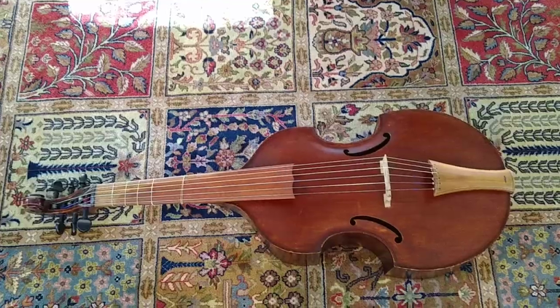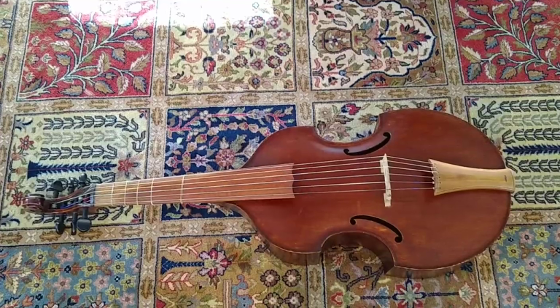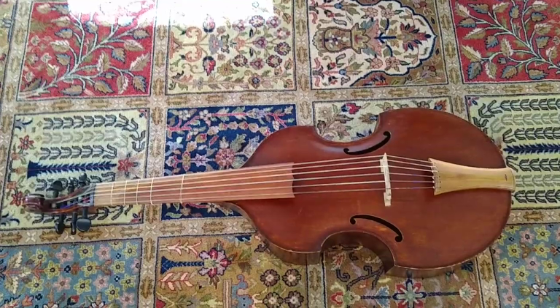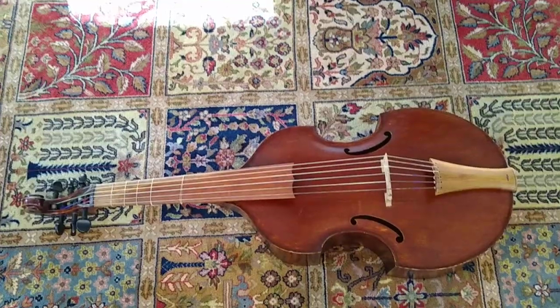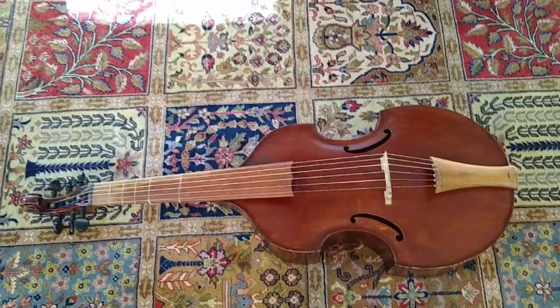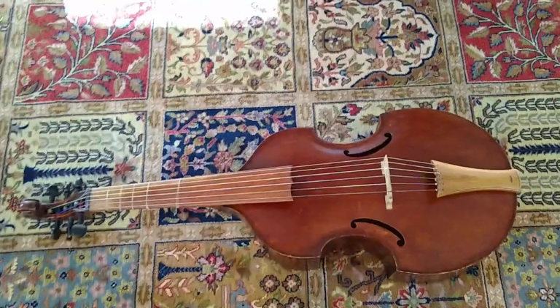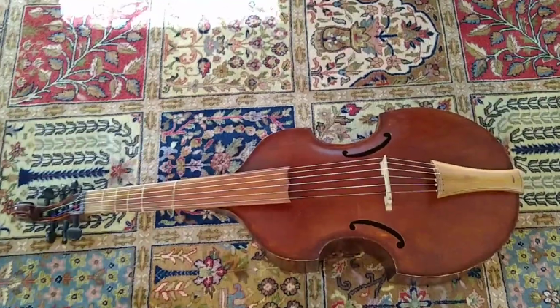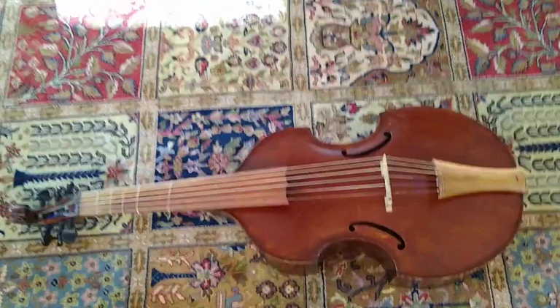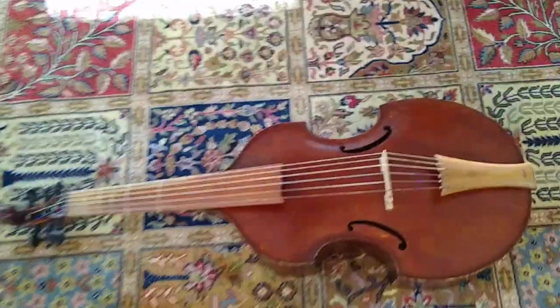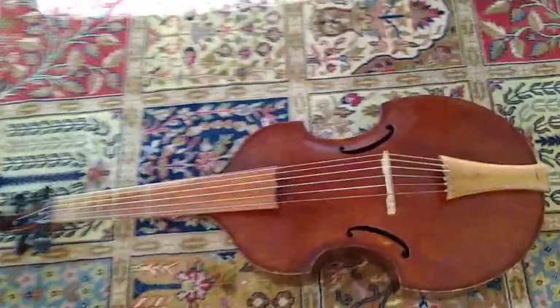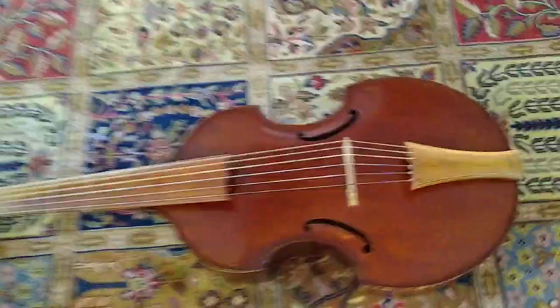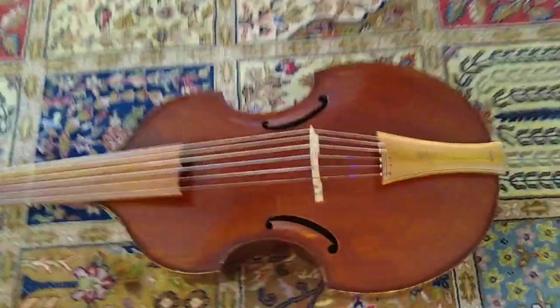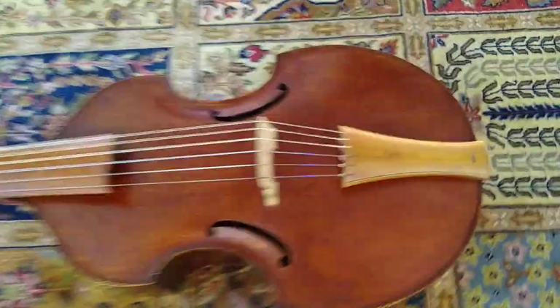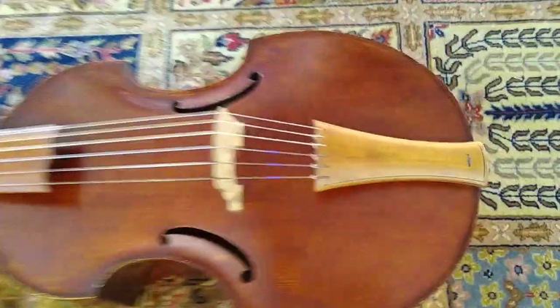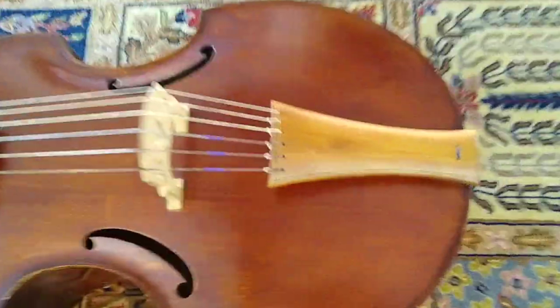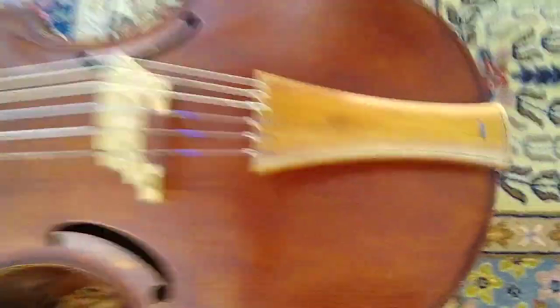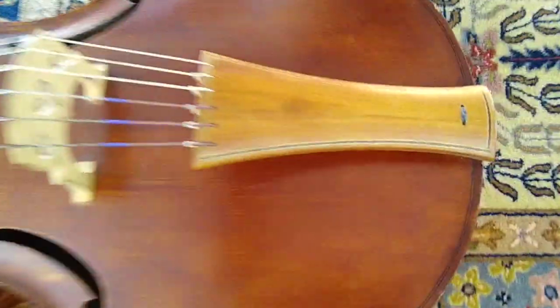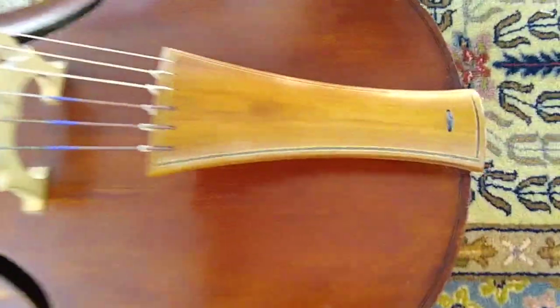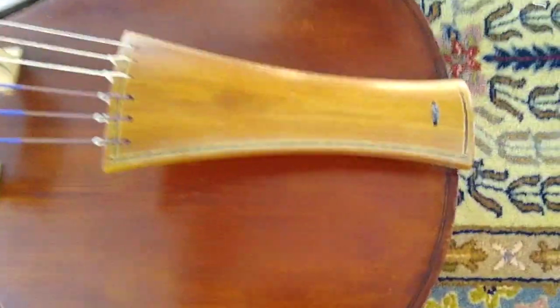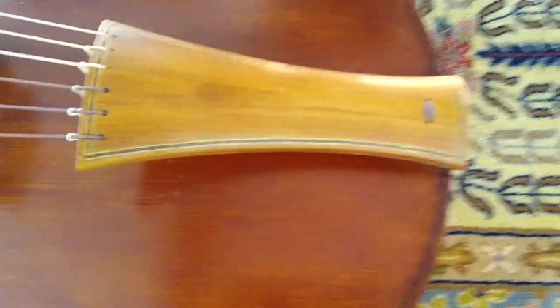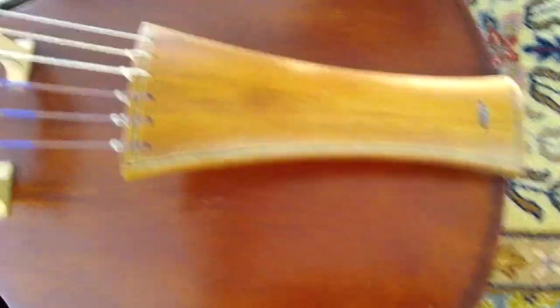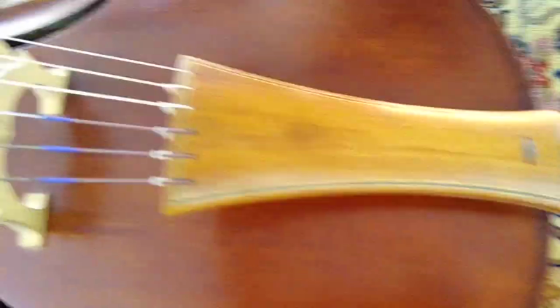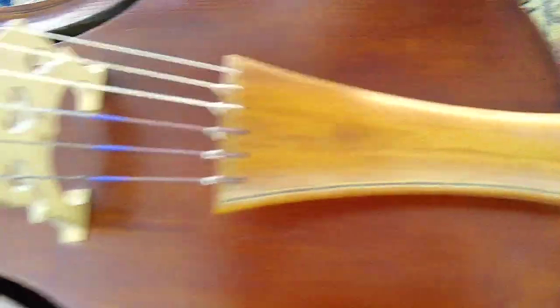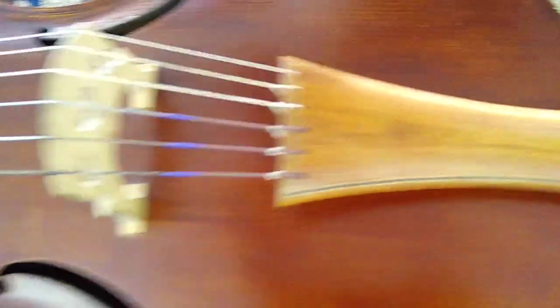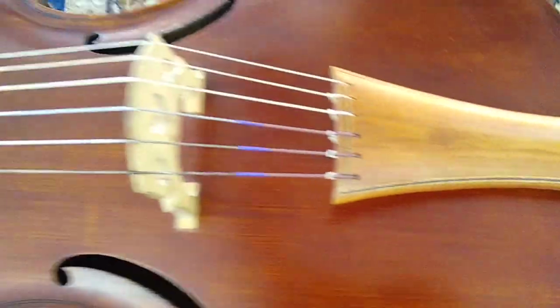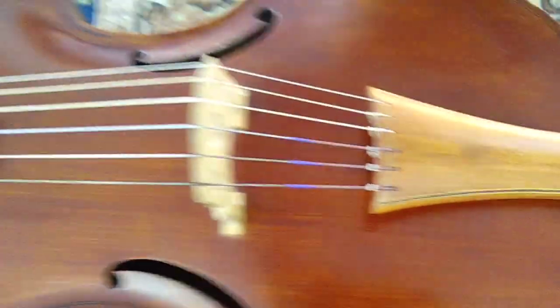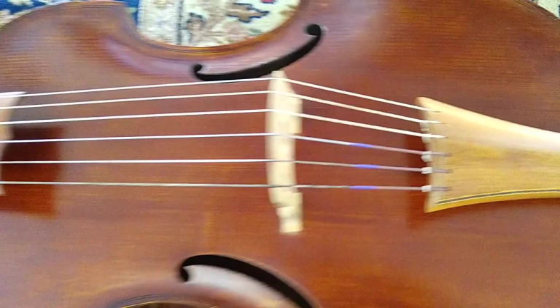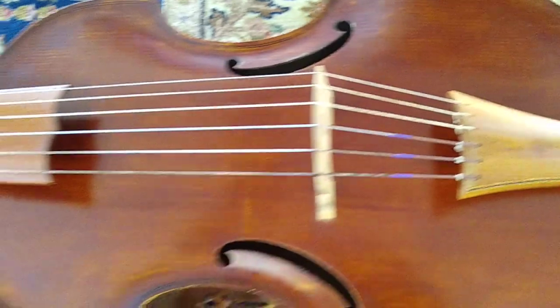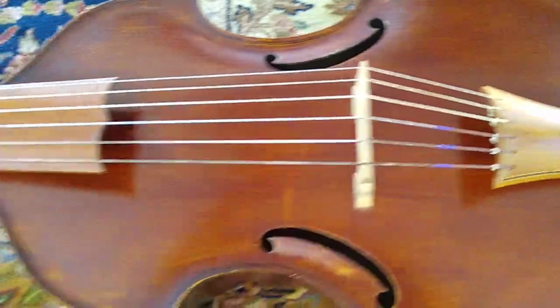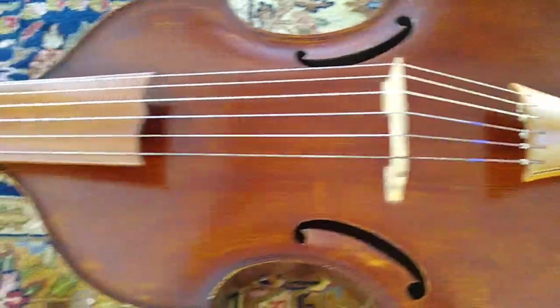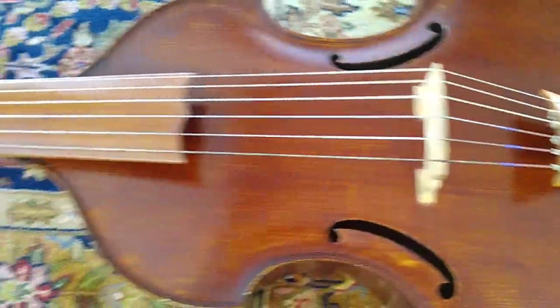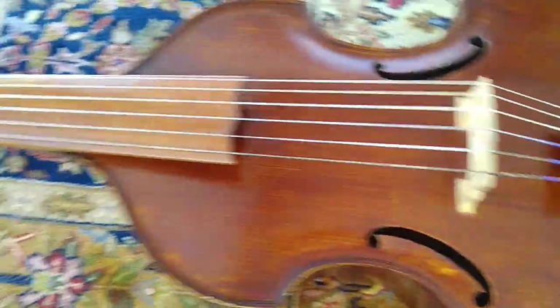Hi, I'm Ben, and in this video I'm gonna talk about a virtual instrument that I made out of this viola da gamba.